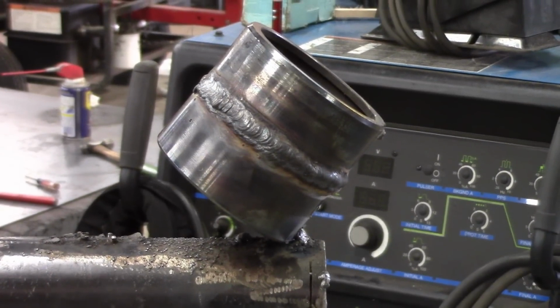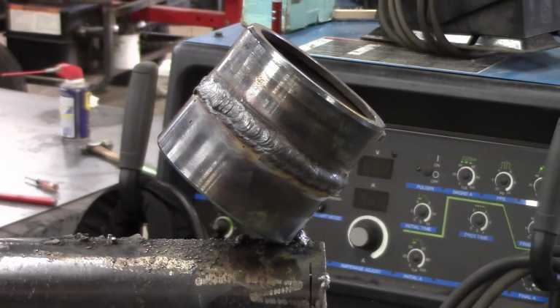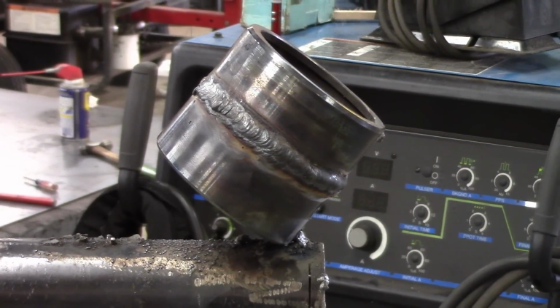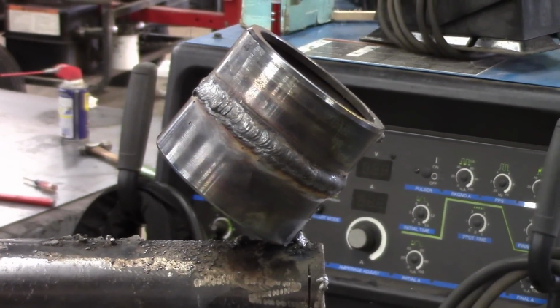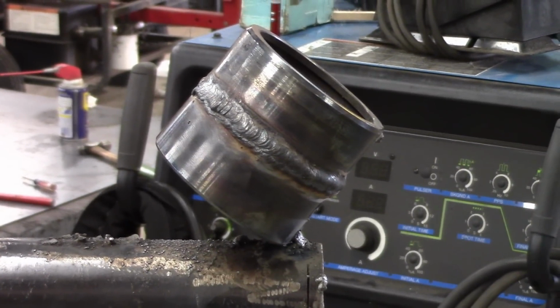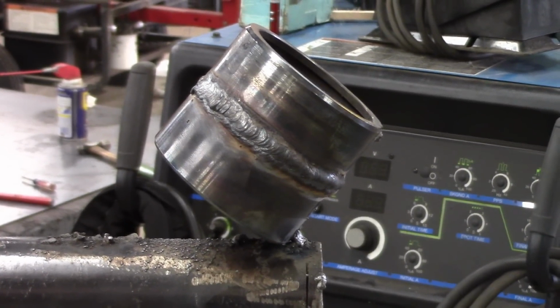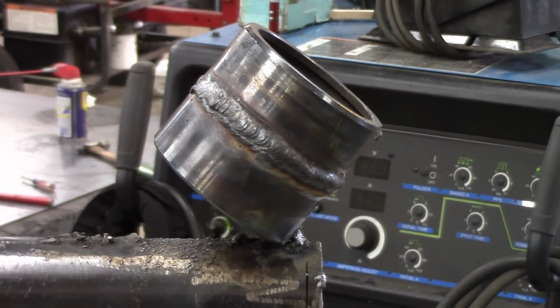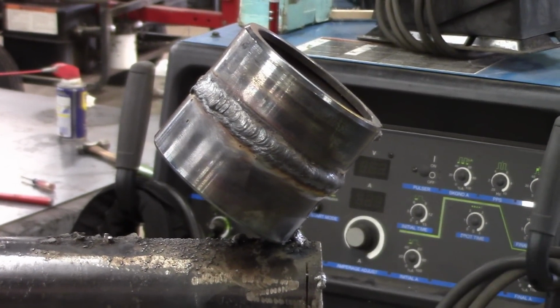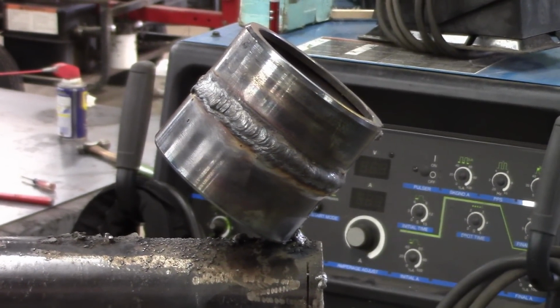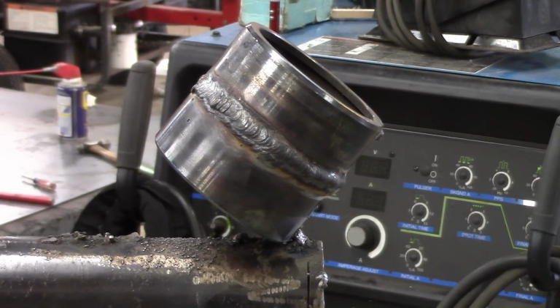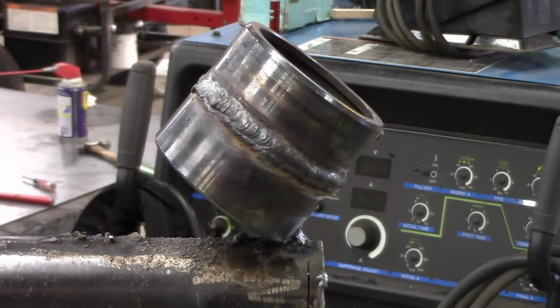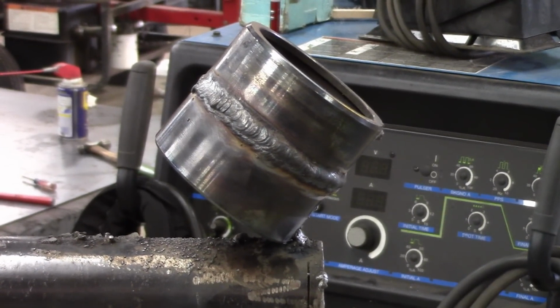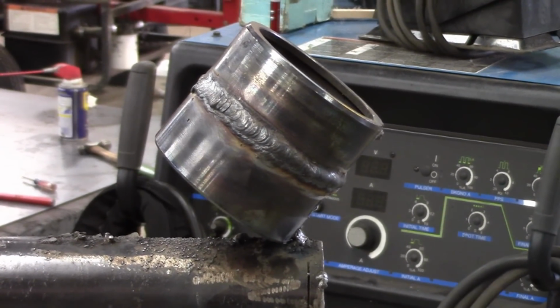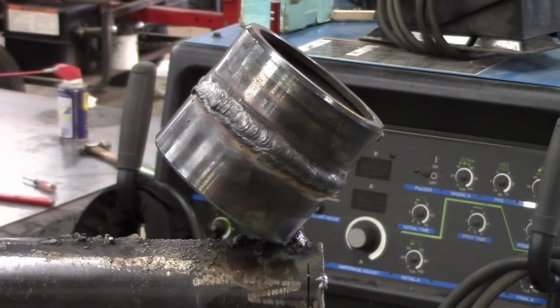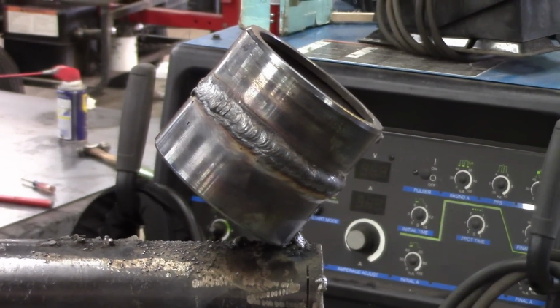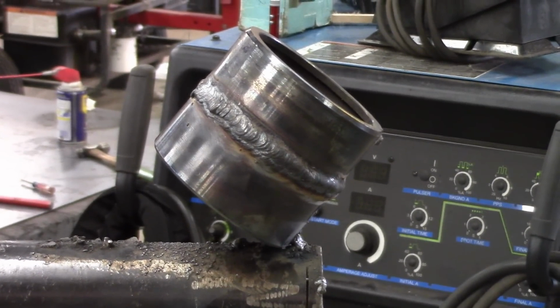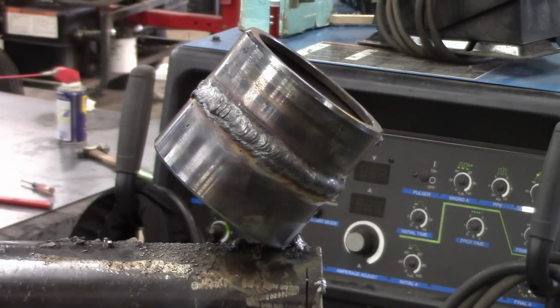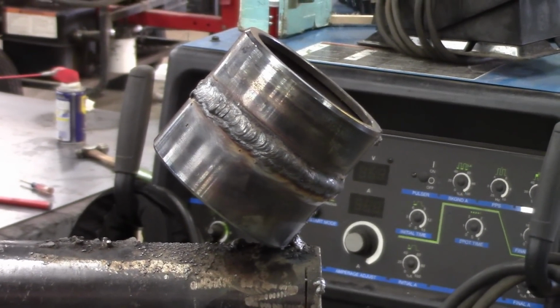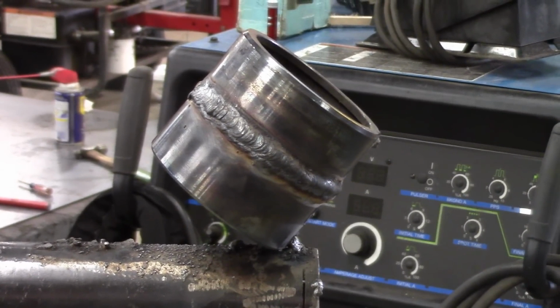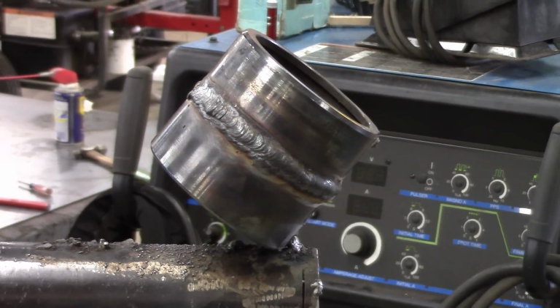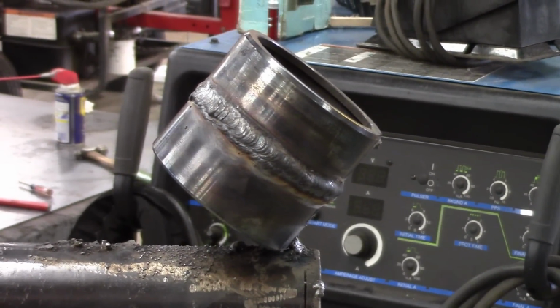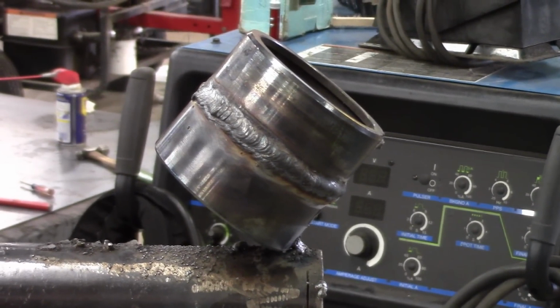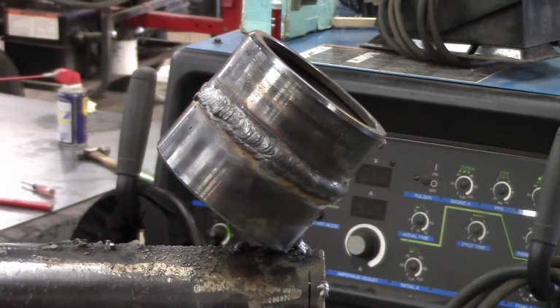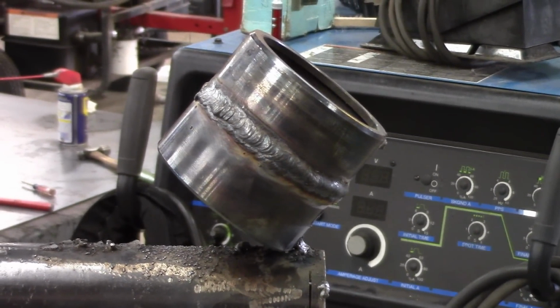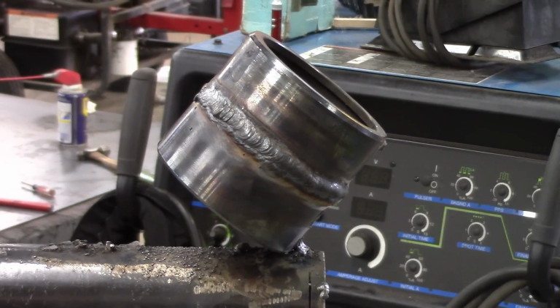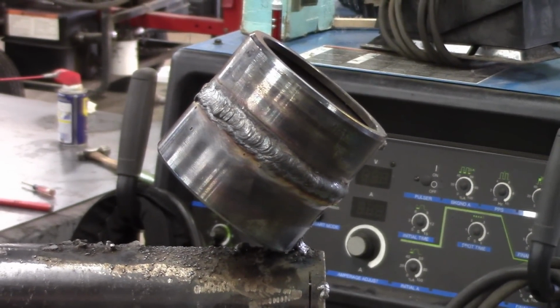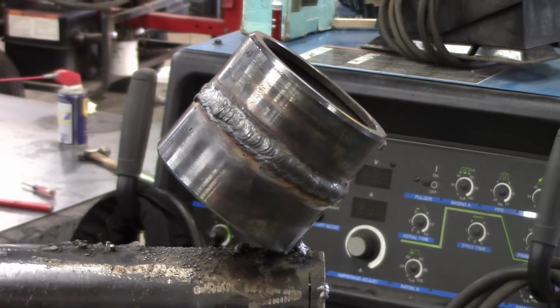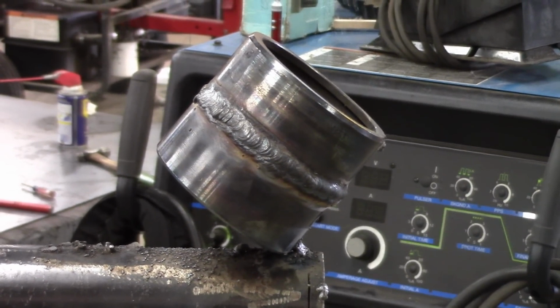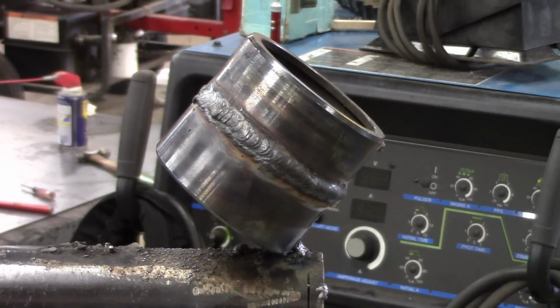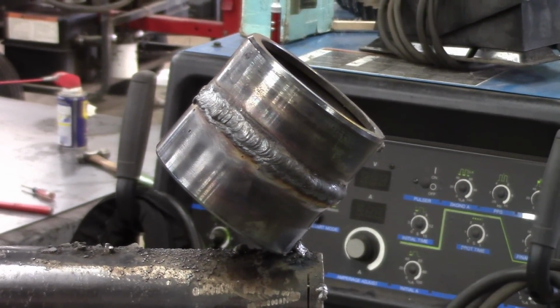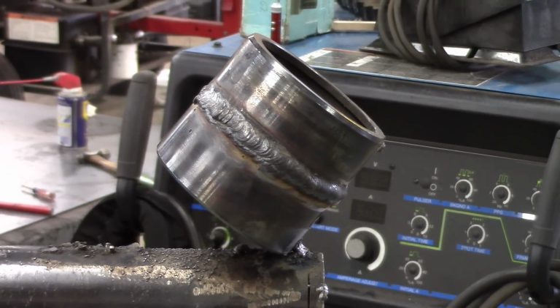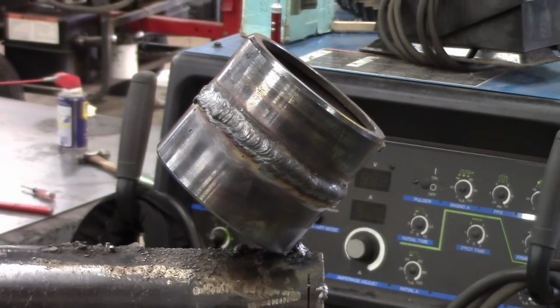And there's our final 6G shielded metal arc welded pipe.